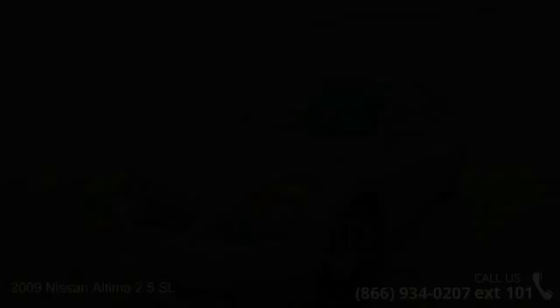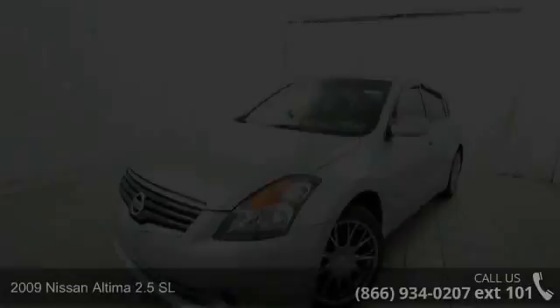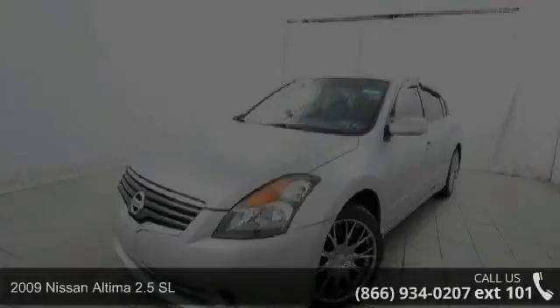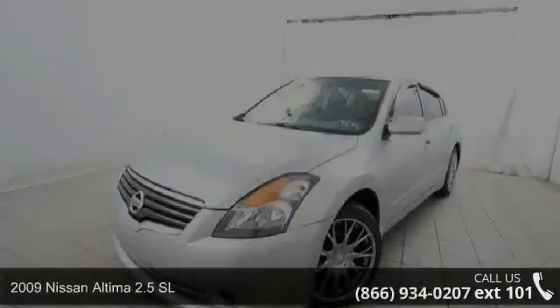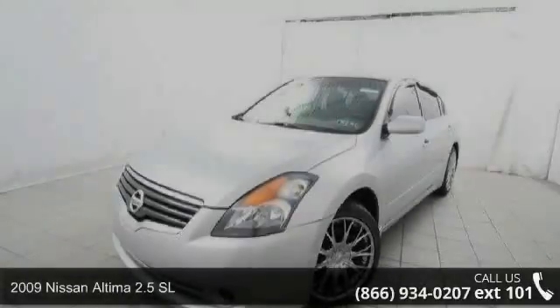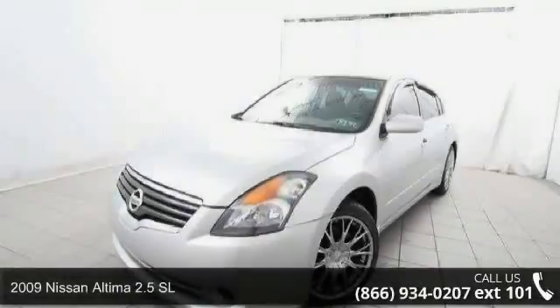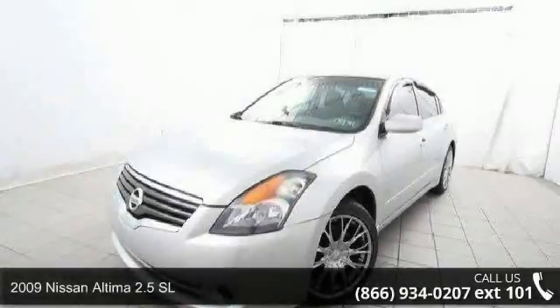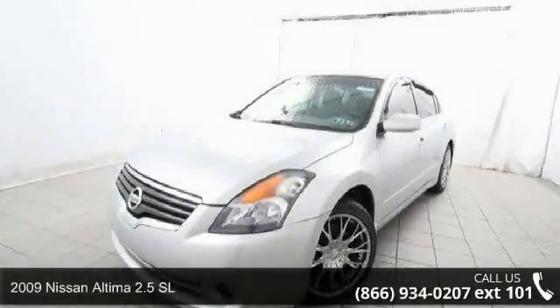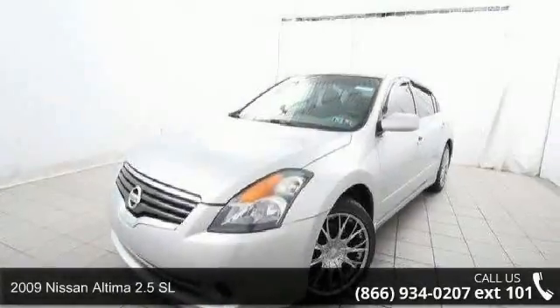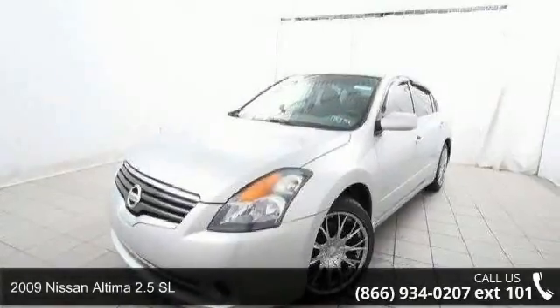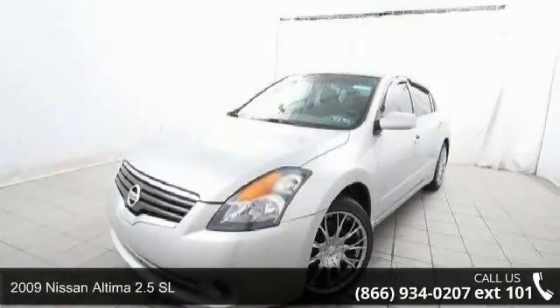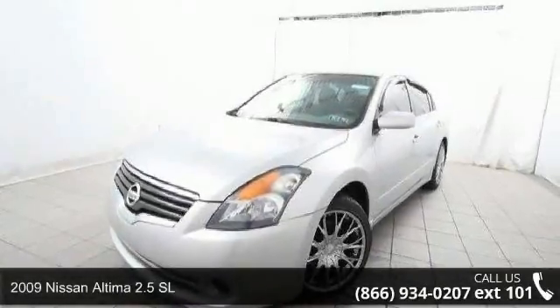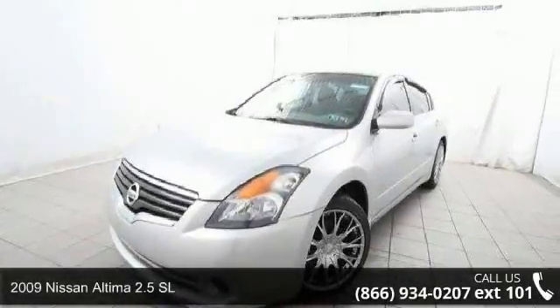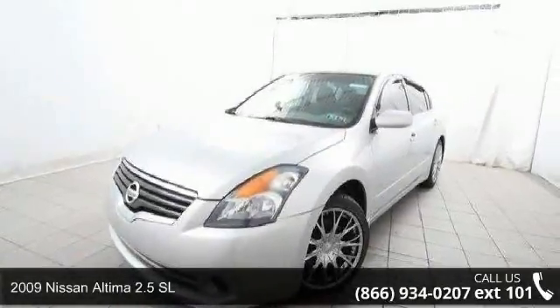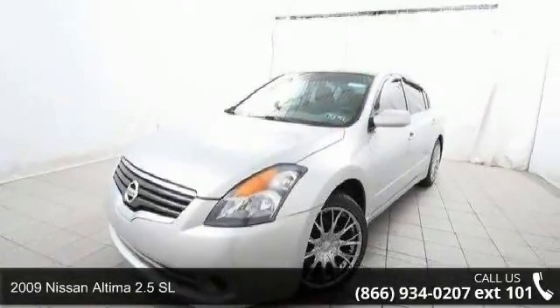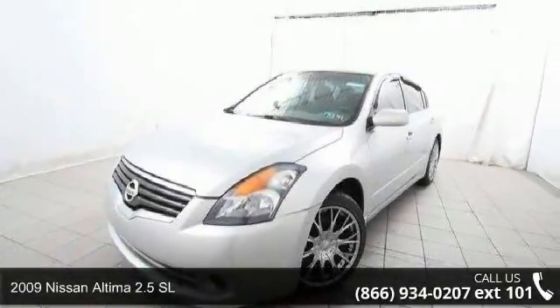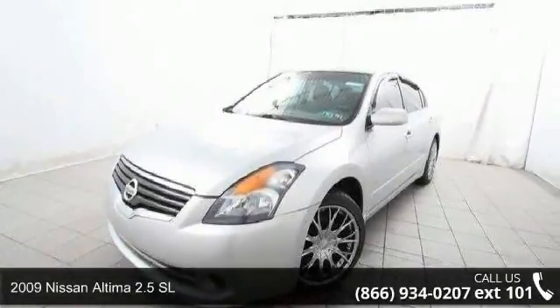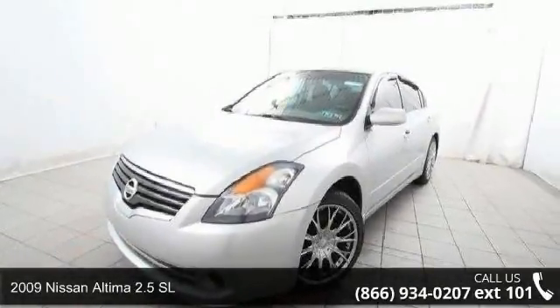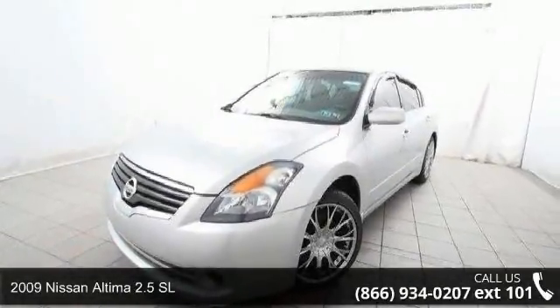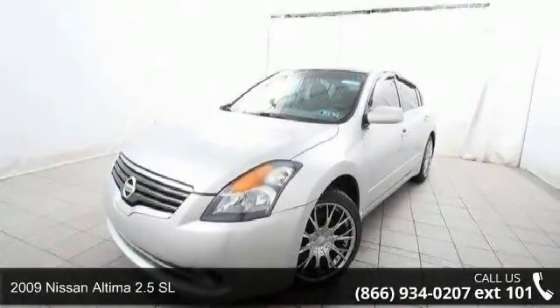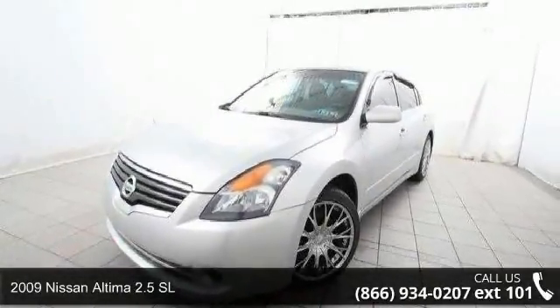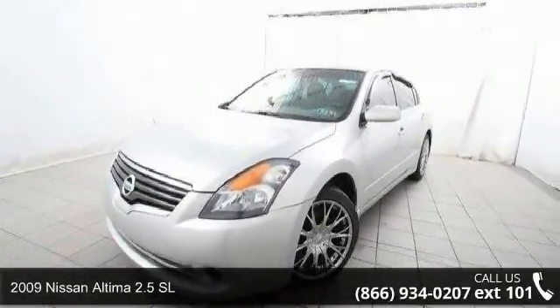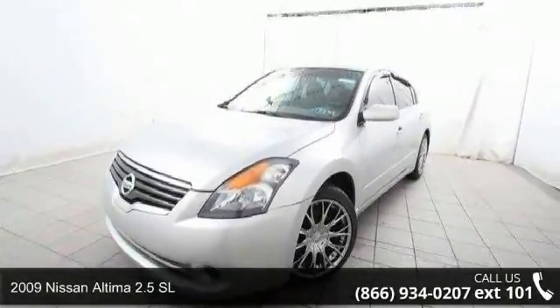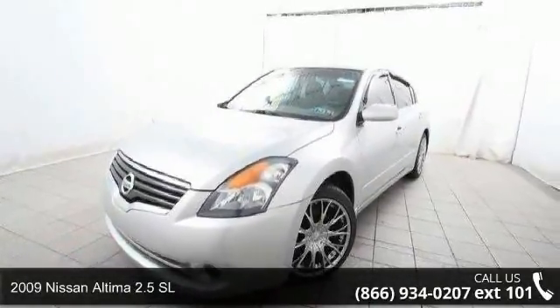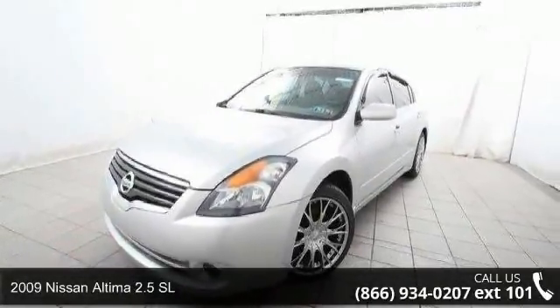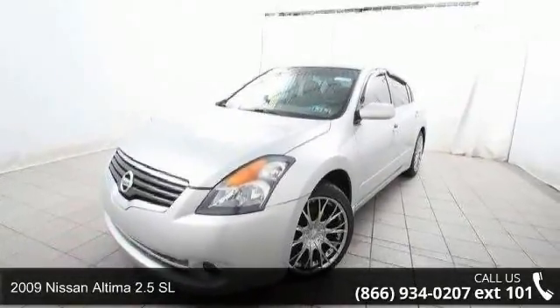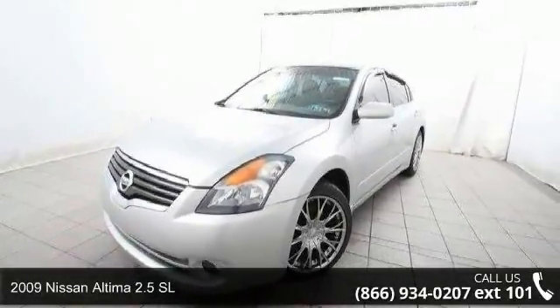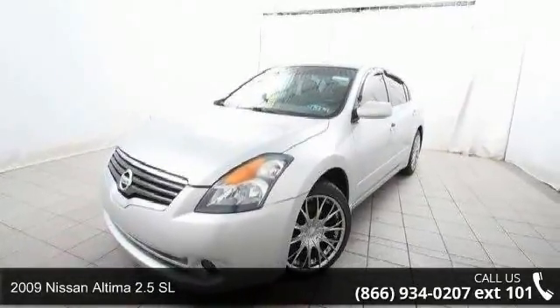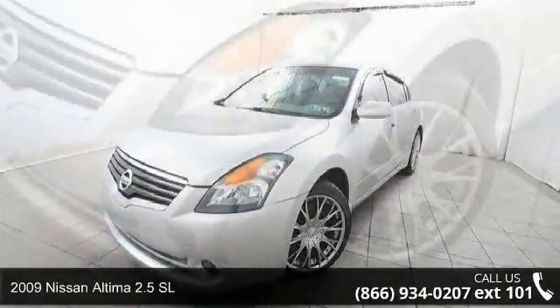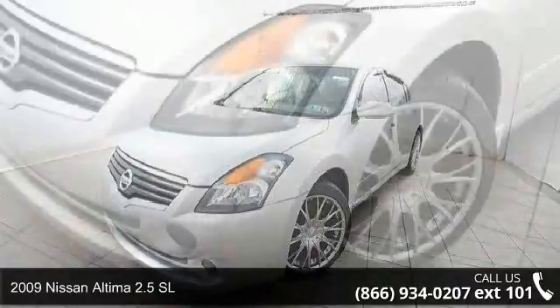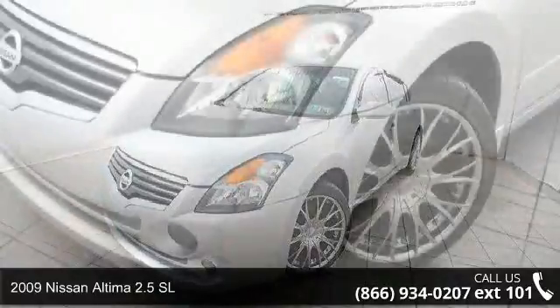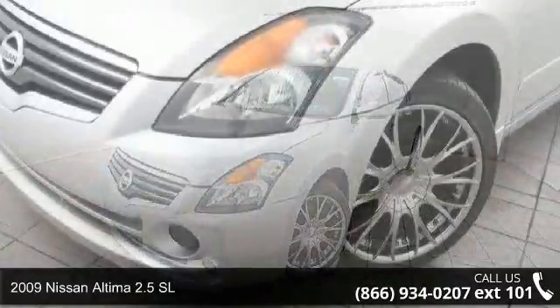Presenting the 2009 Nissan Altima. This may be the set of wheels you've been looking for.